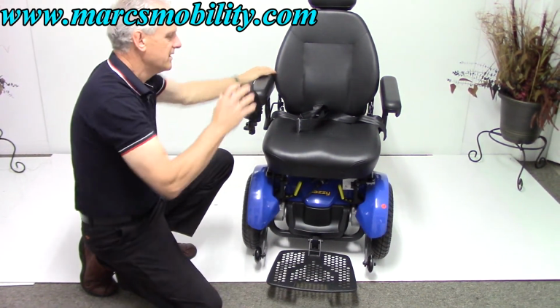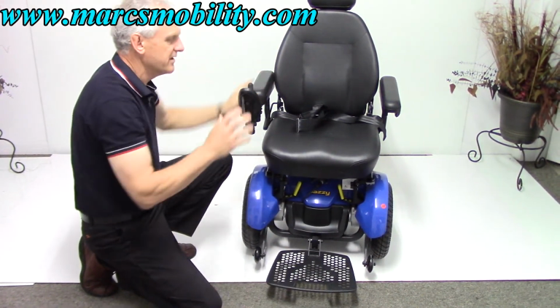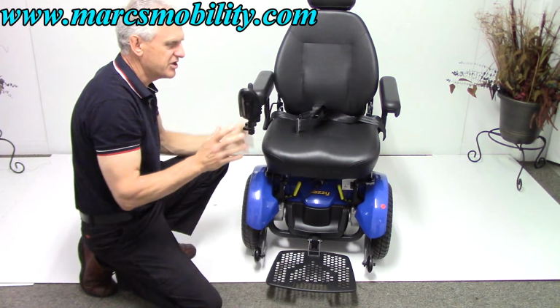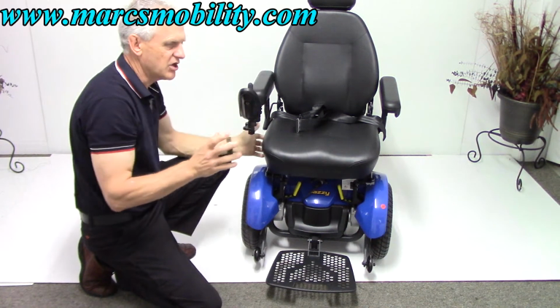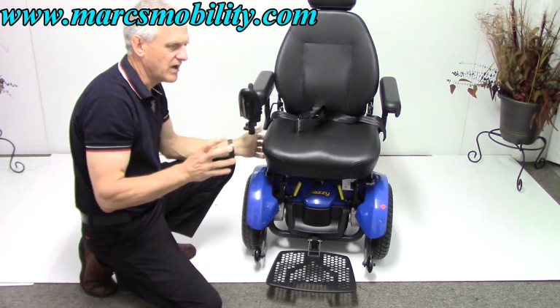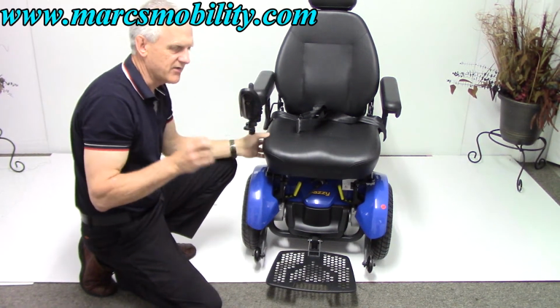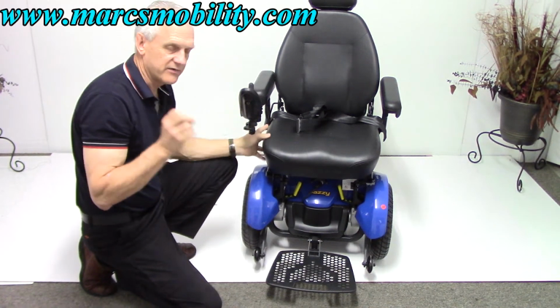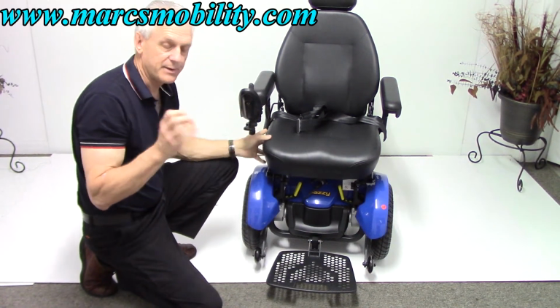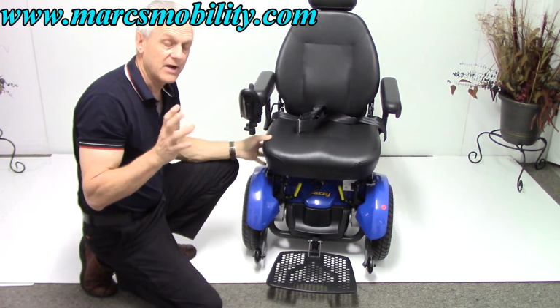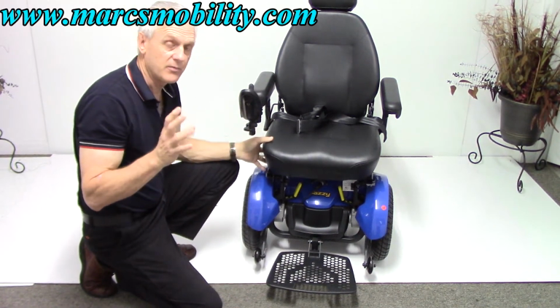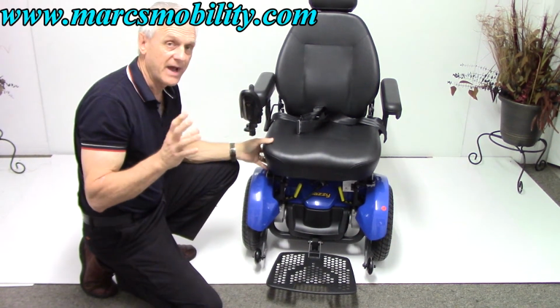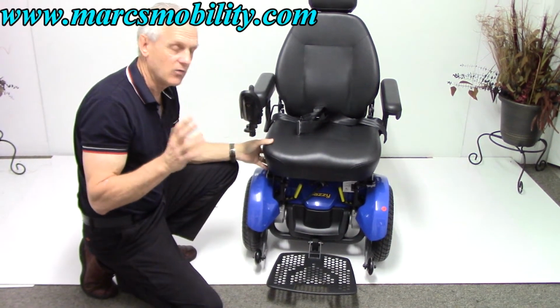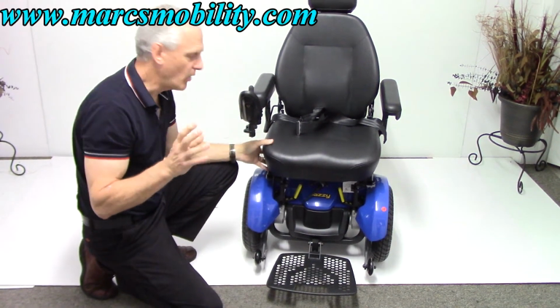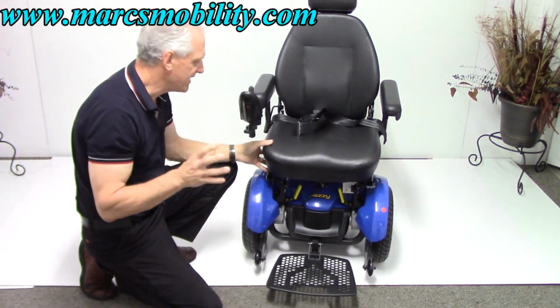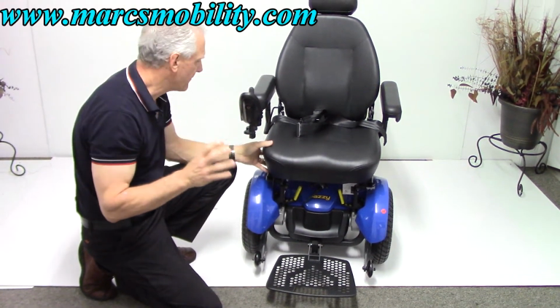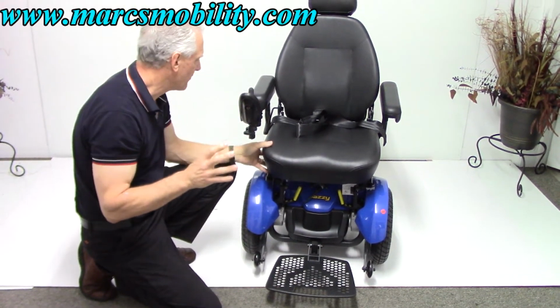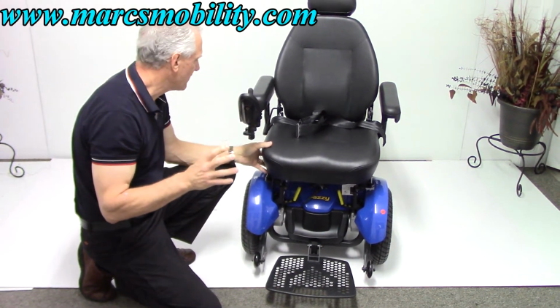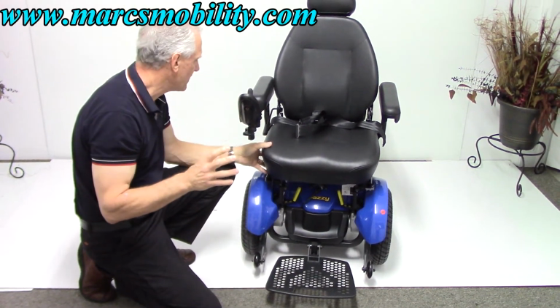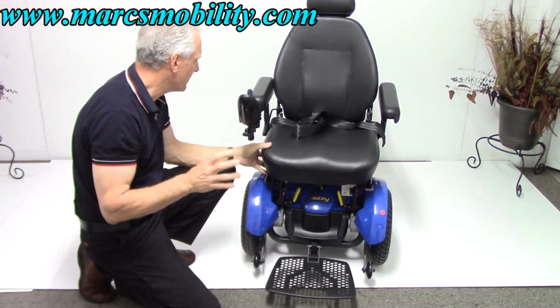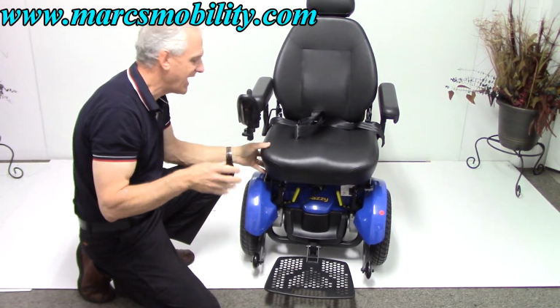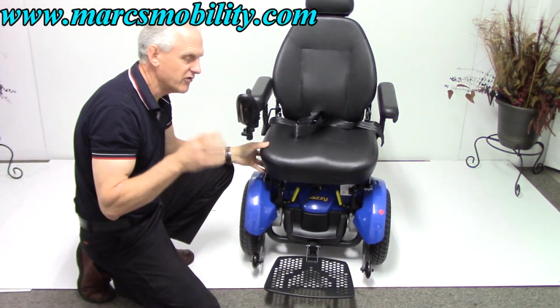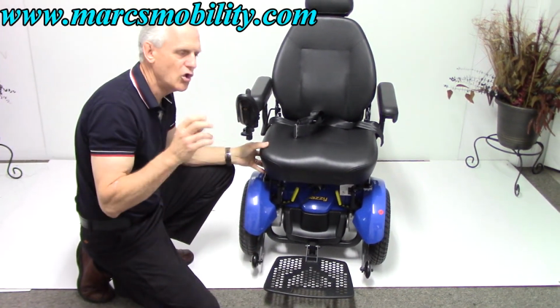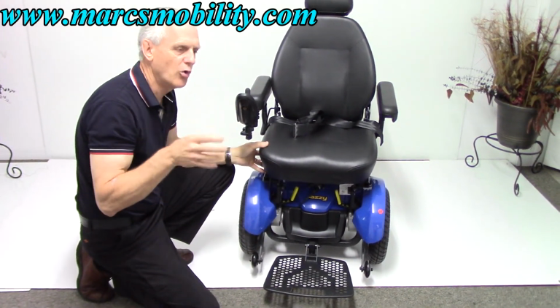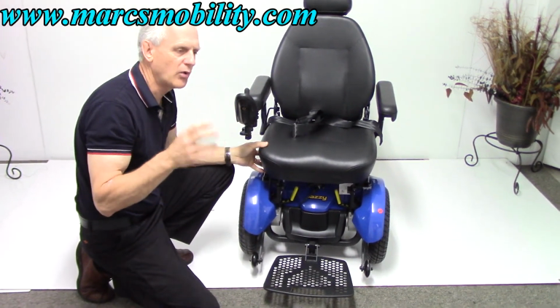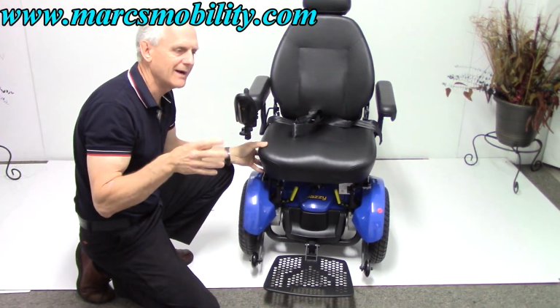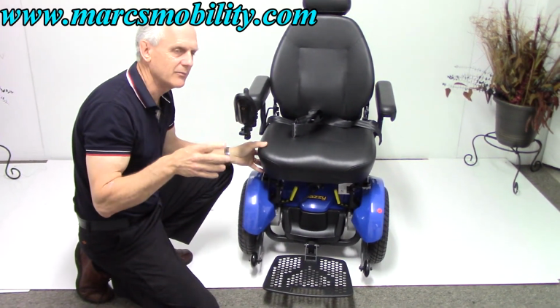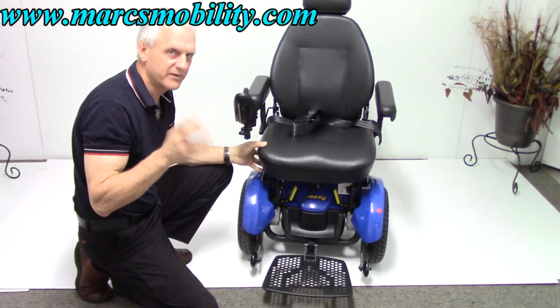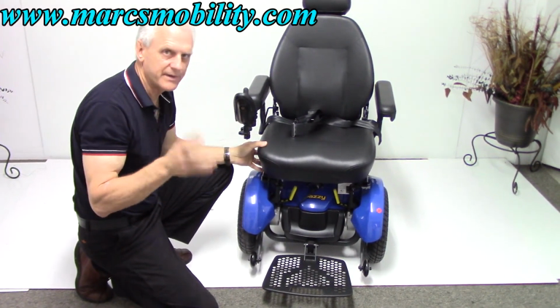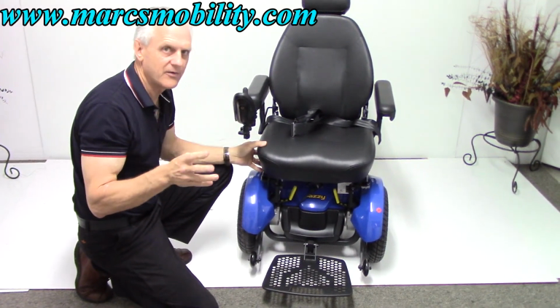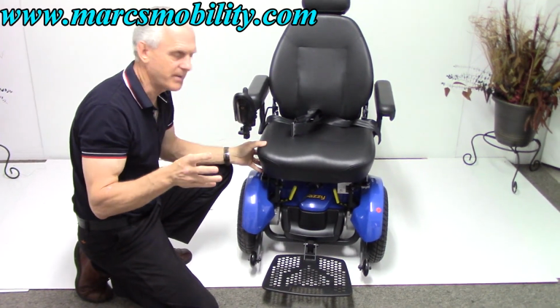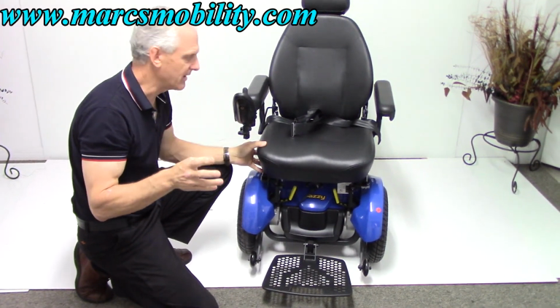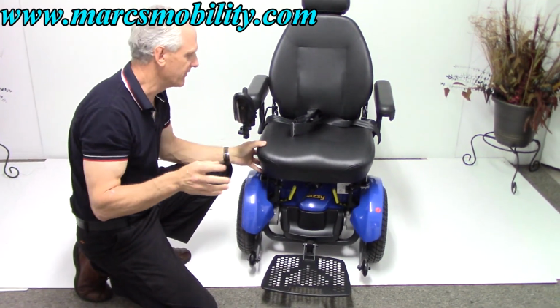This chair has a 300-pound weight capability, and it has no problem with 300 pounds.